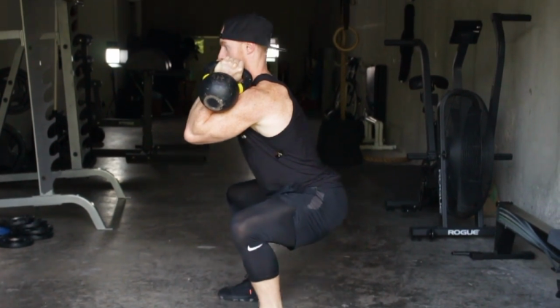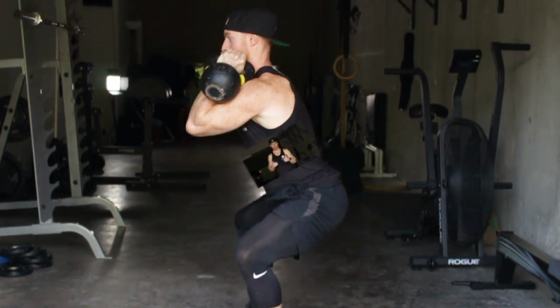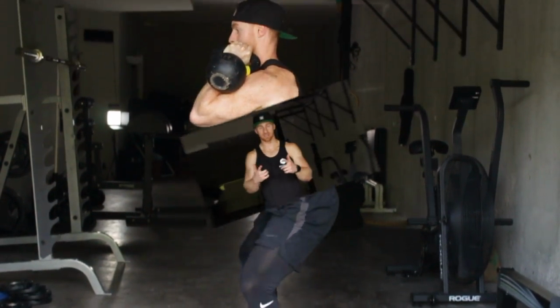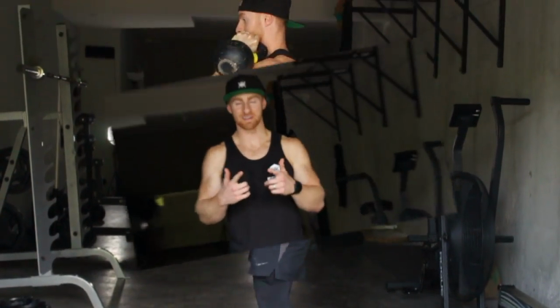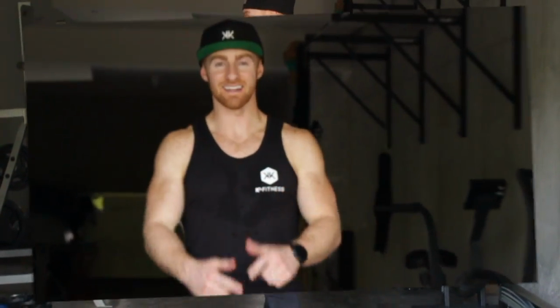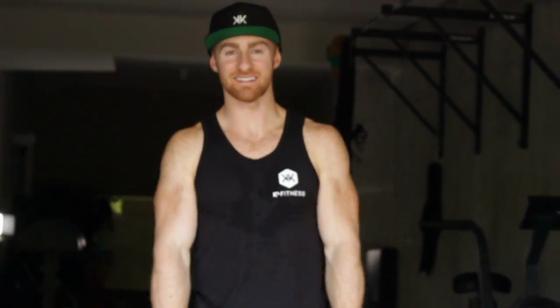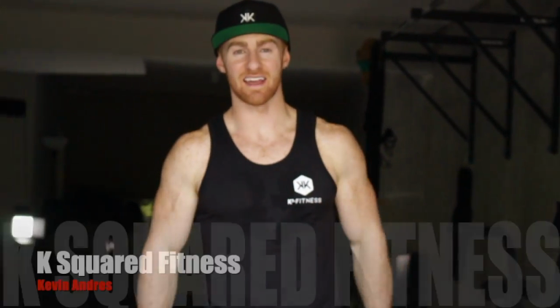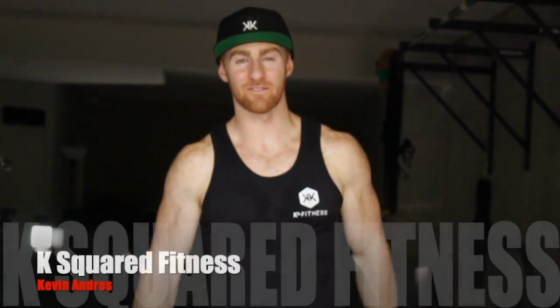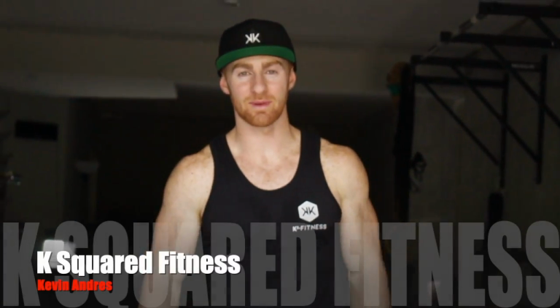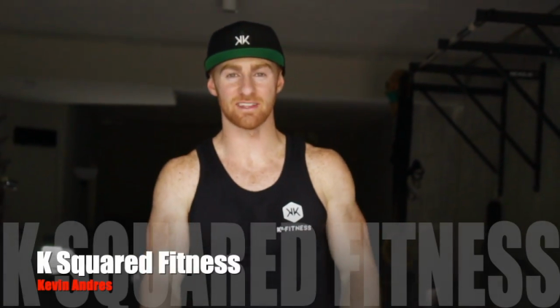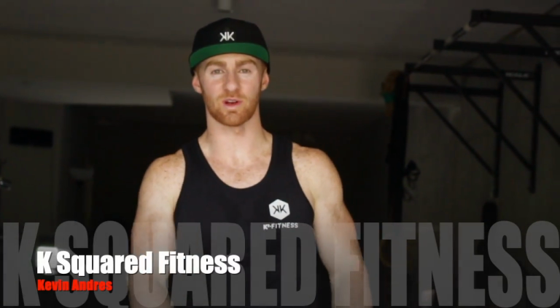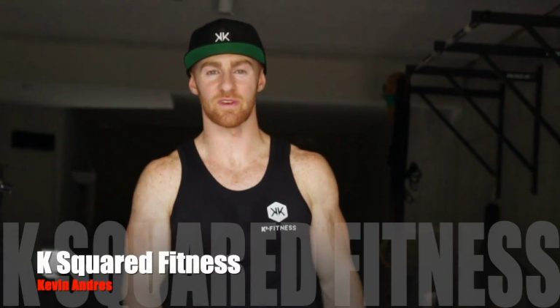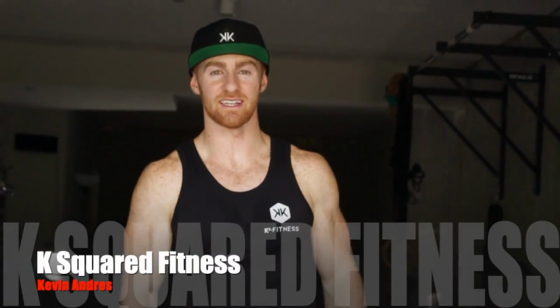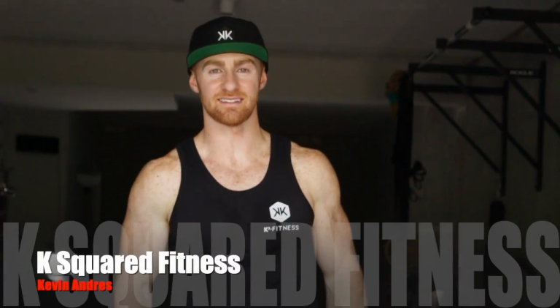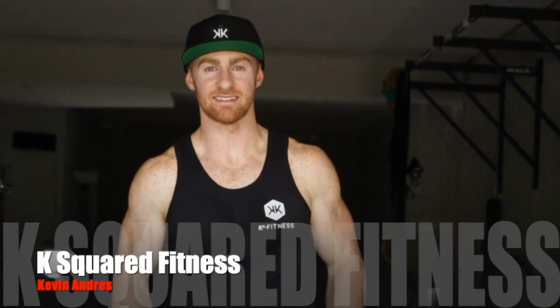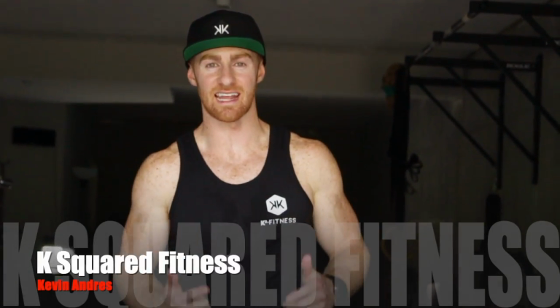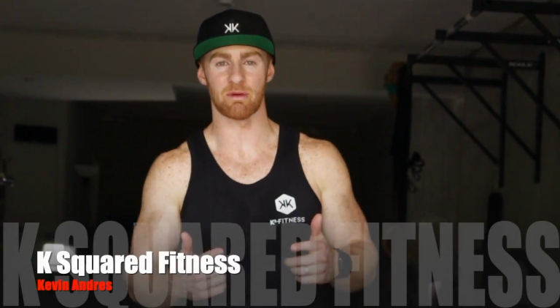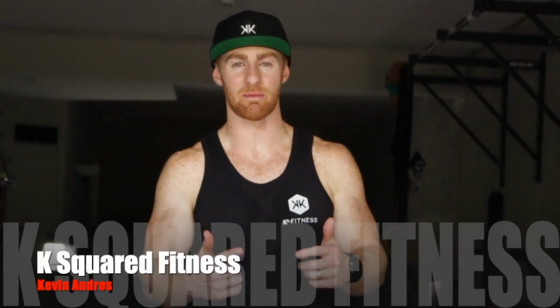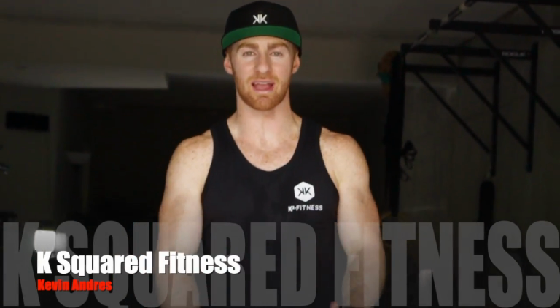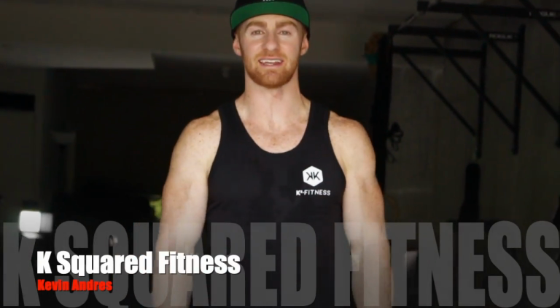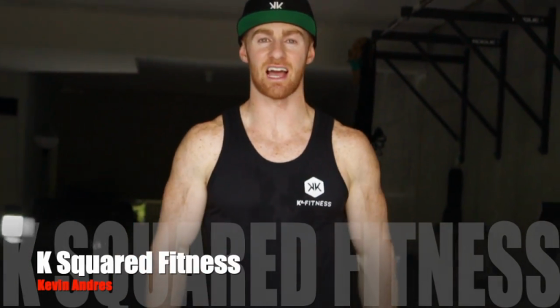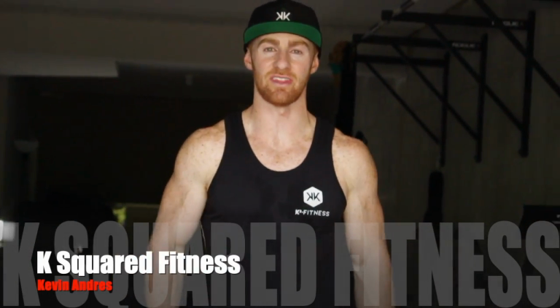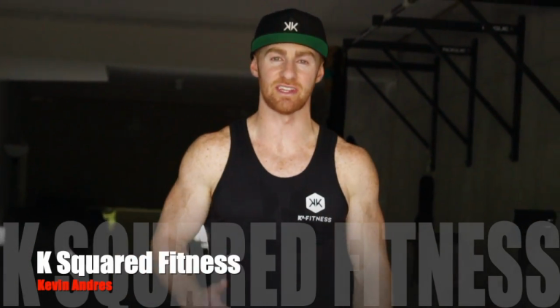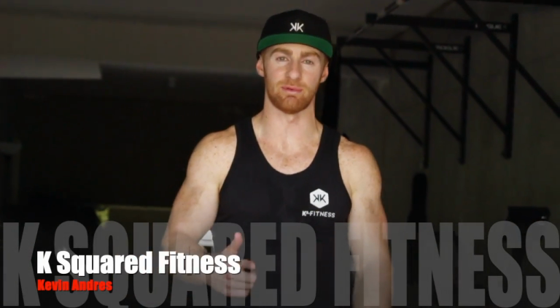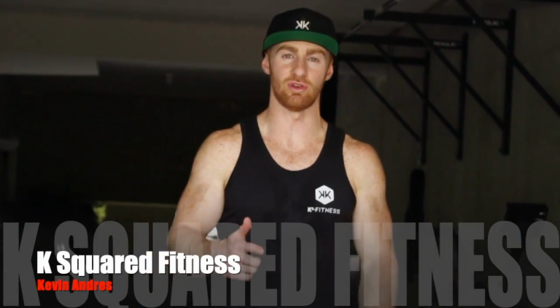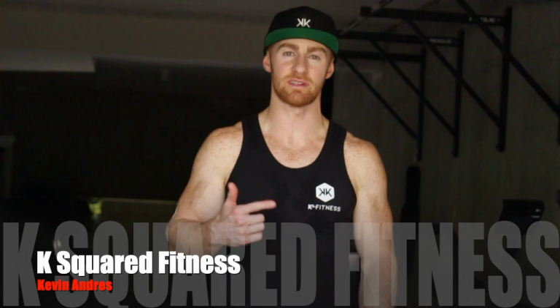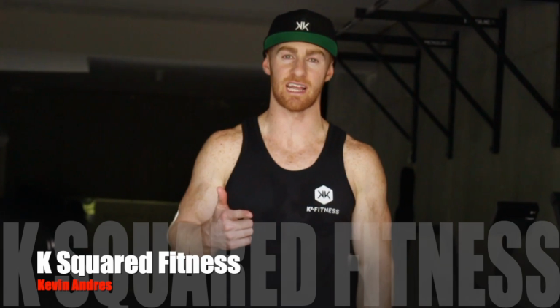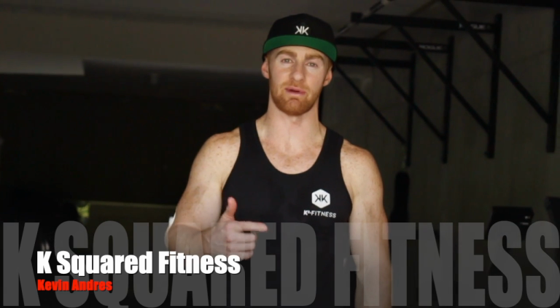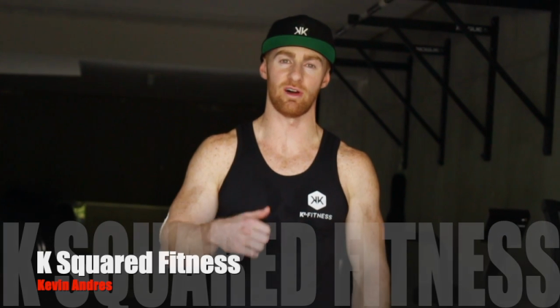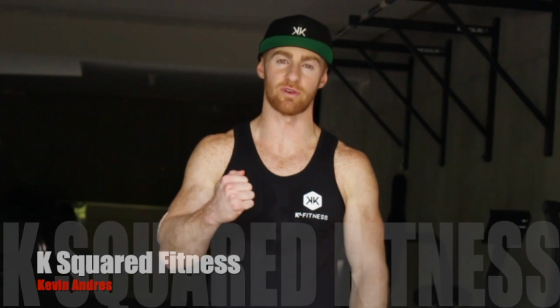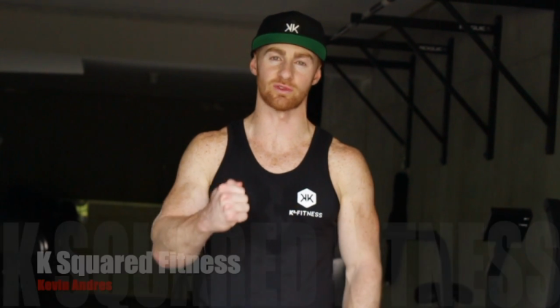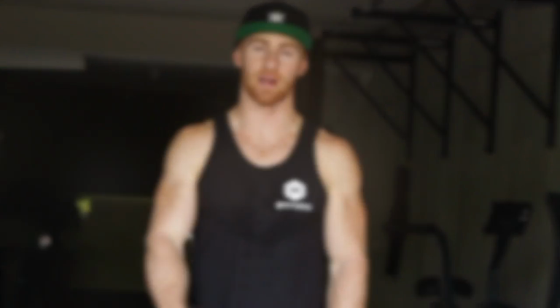What's up guys? It's Kevin from K Square Fitness. Today I'm going to be breaking down the double kettlebell front squat.